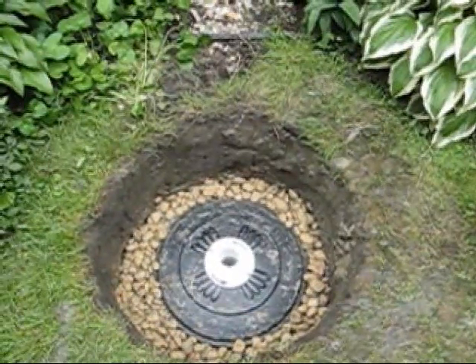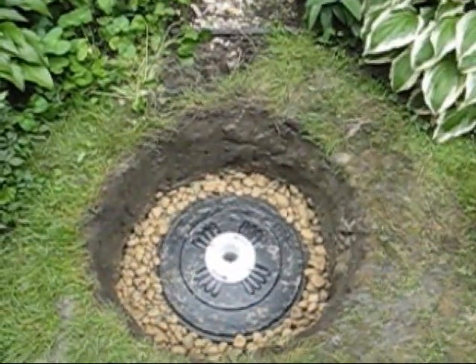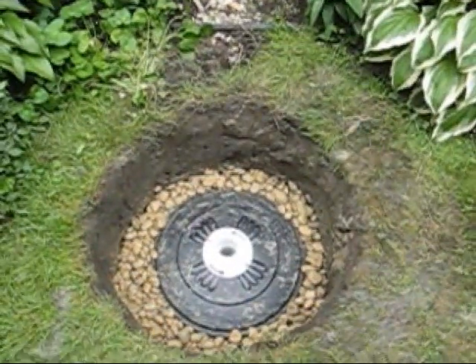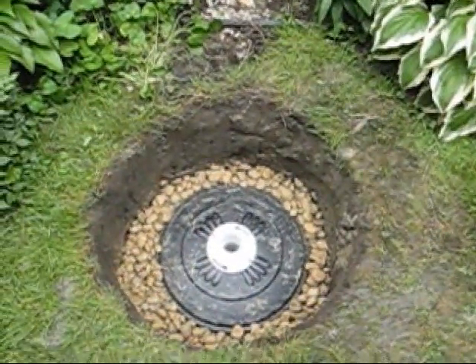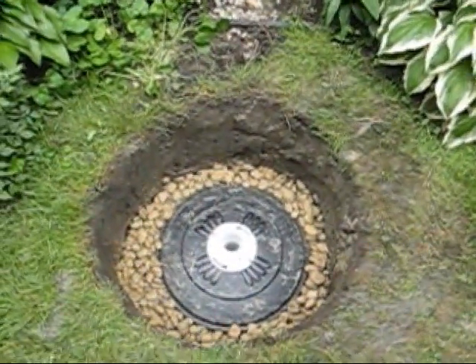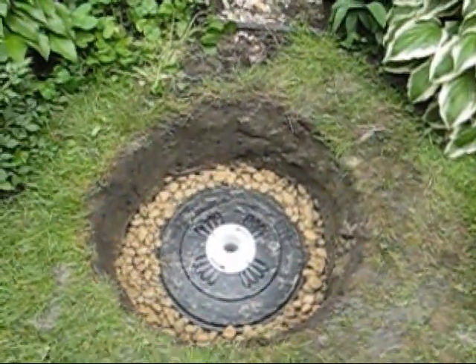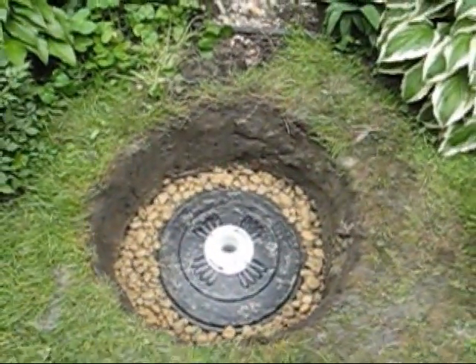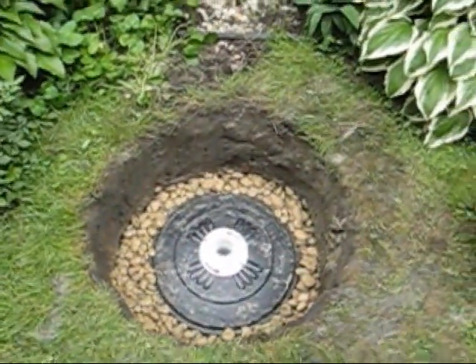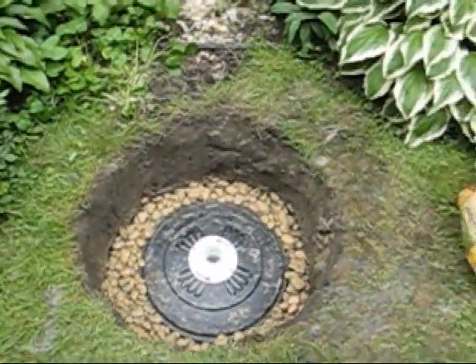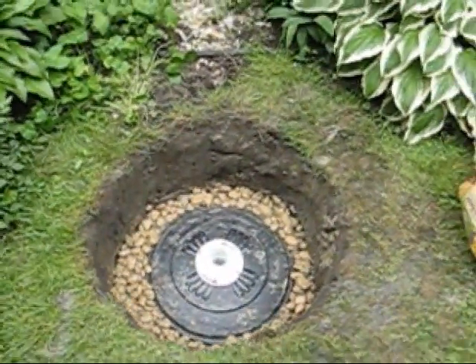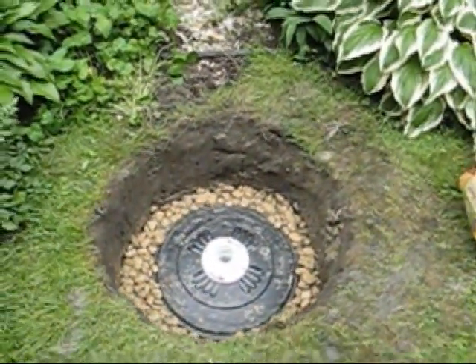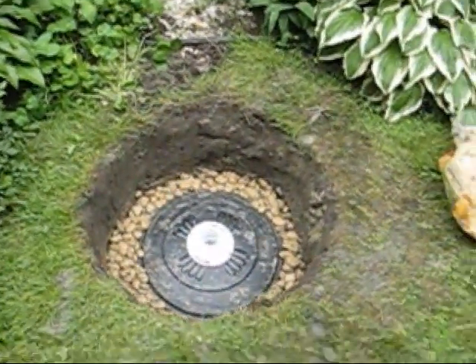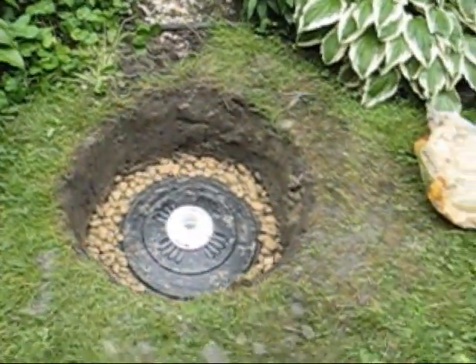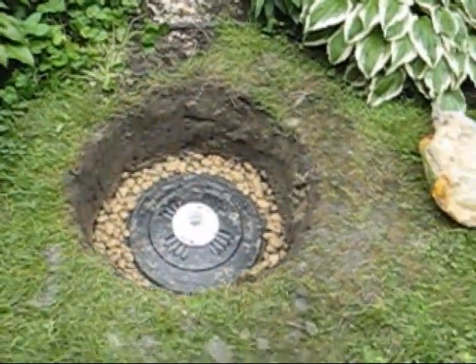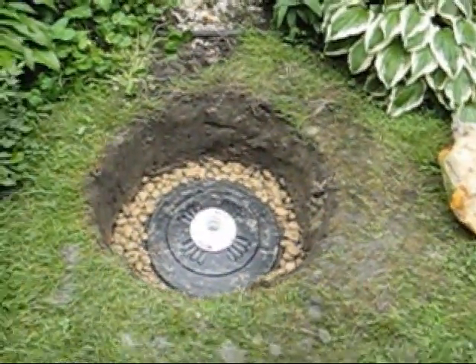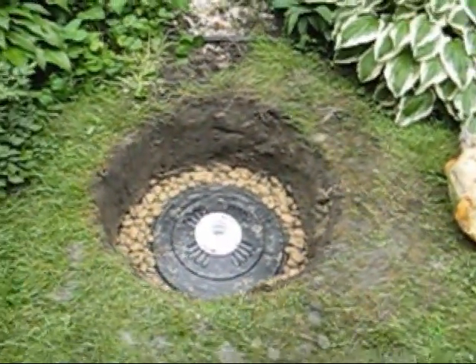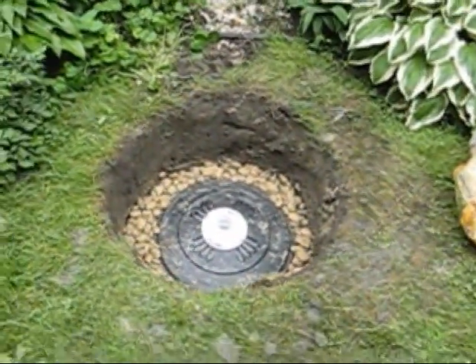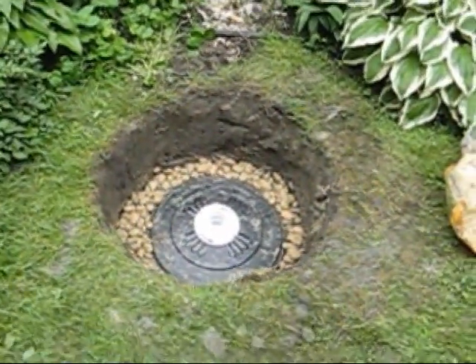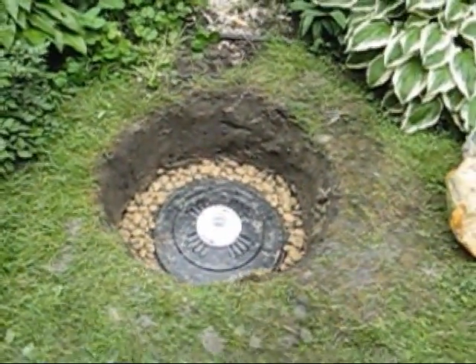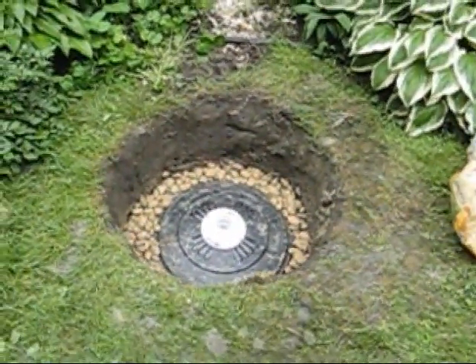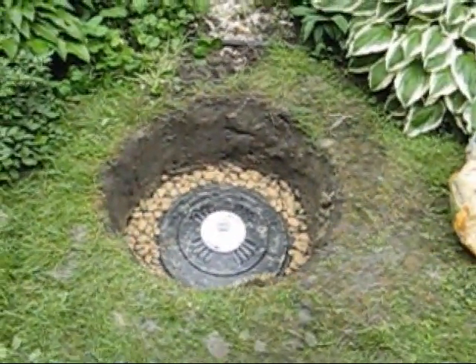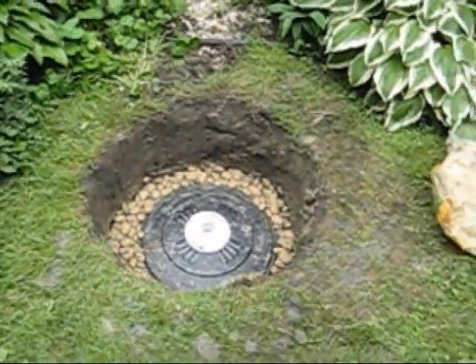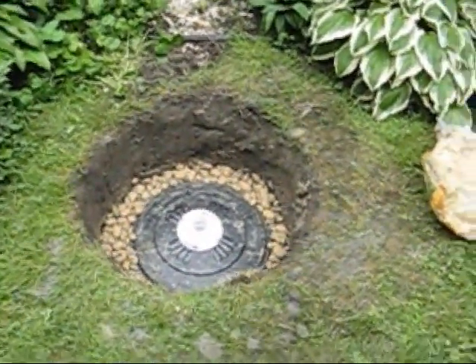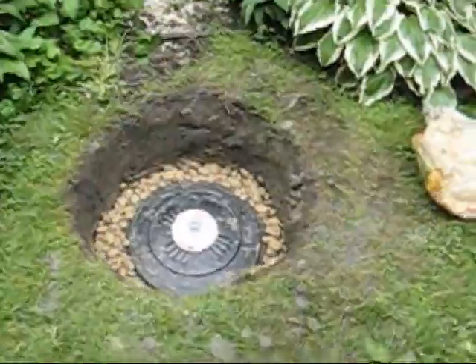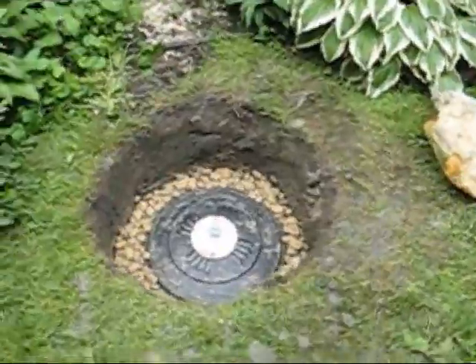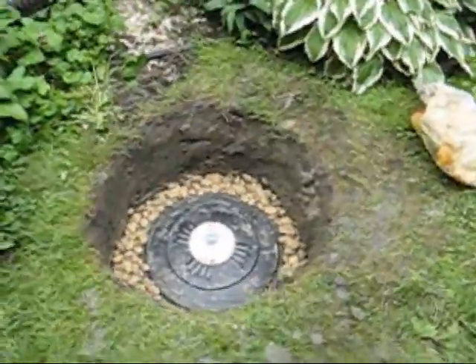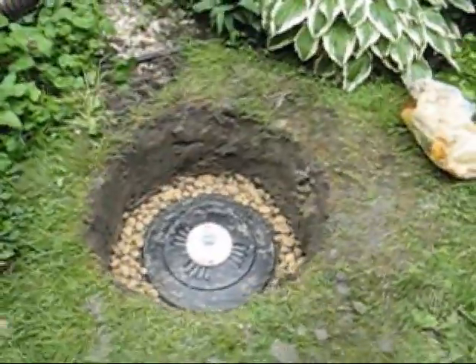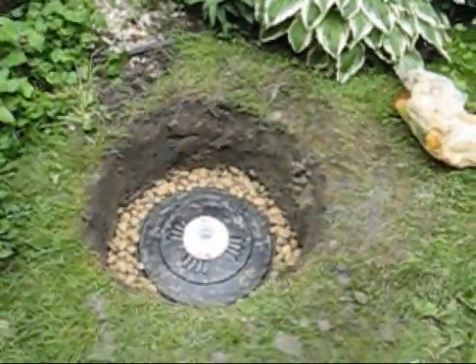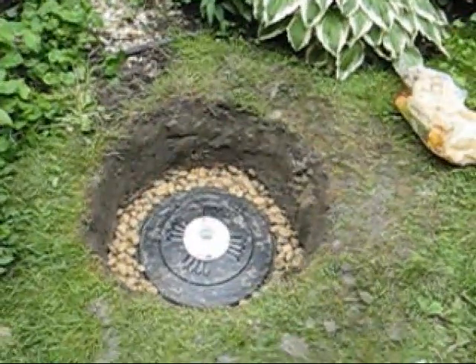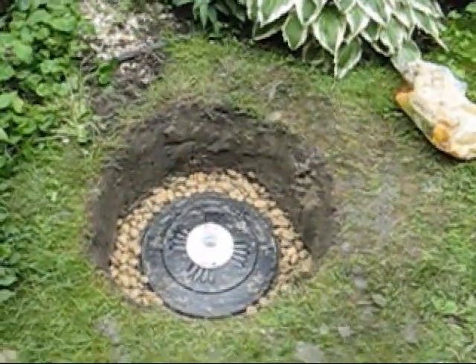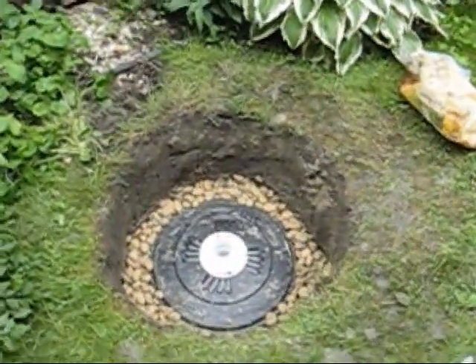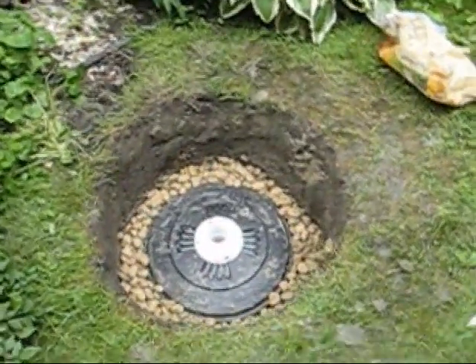This is a dry well, also called an infiltration basin. There are lots of ways to build it, and this is just one.